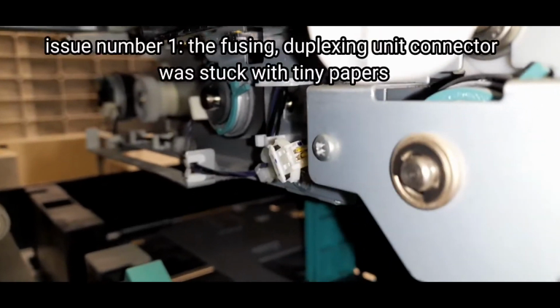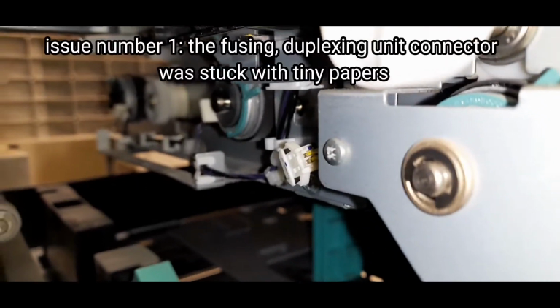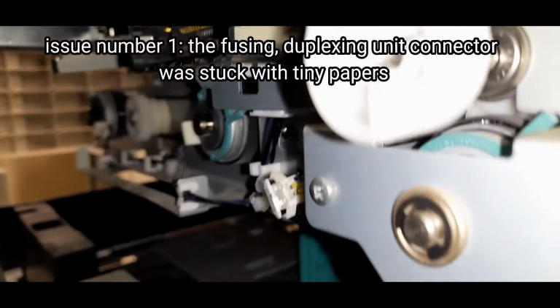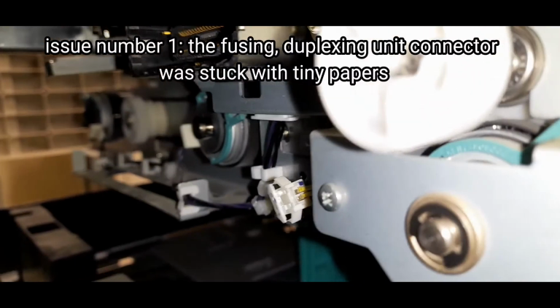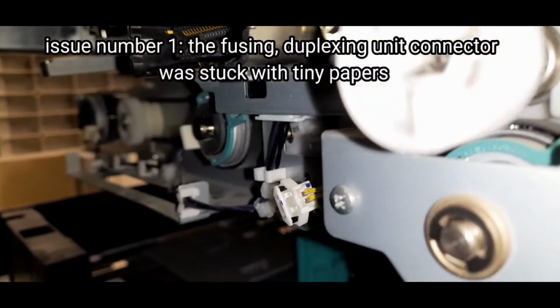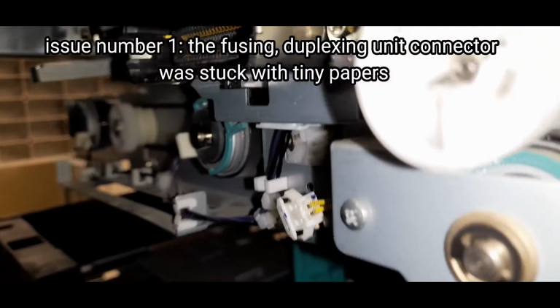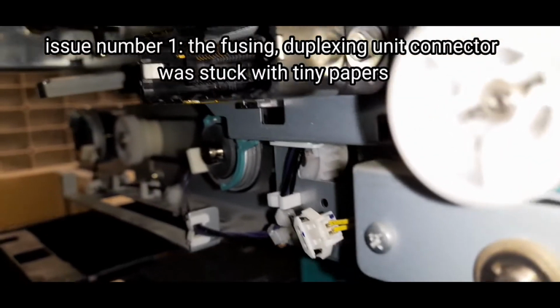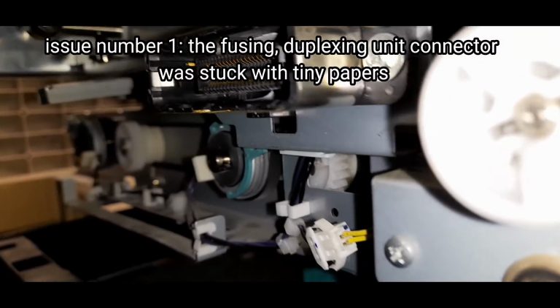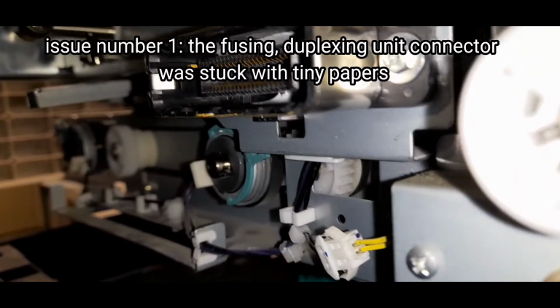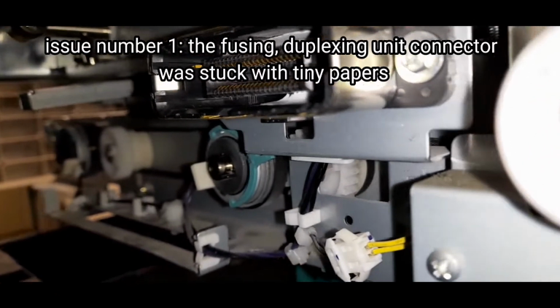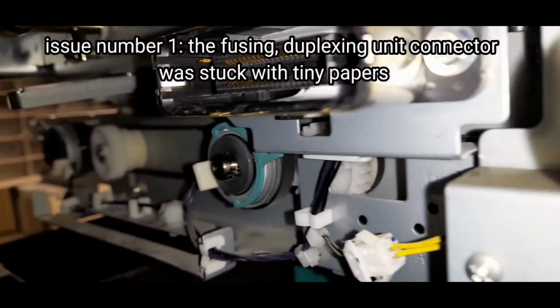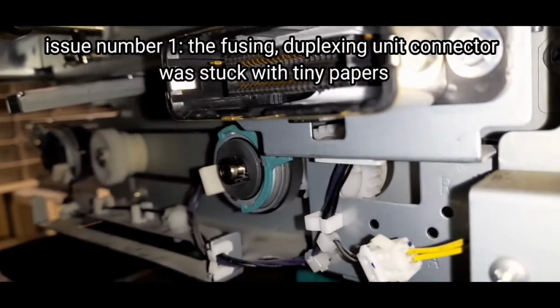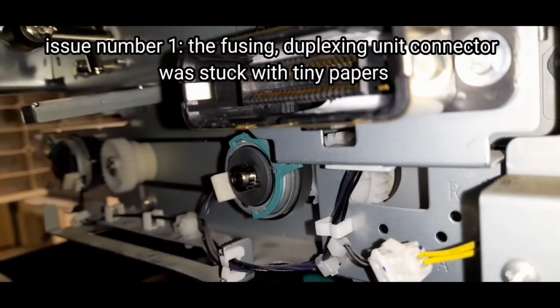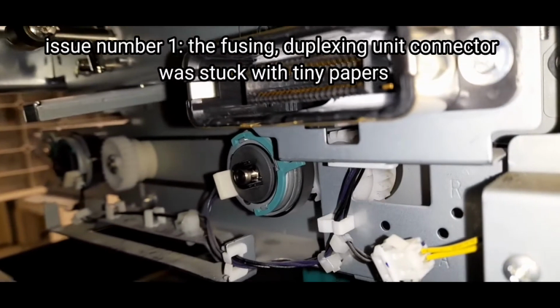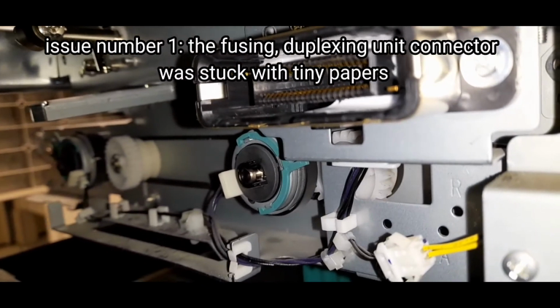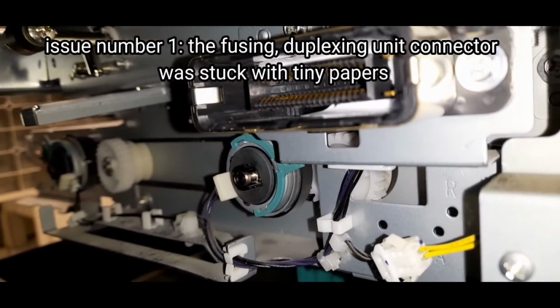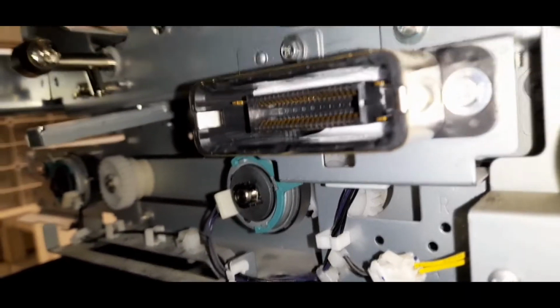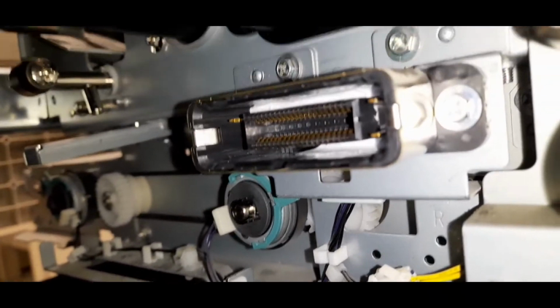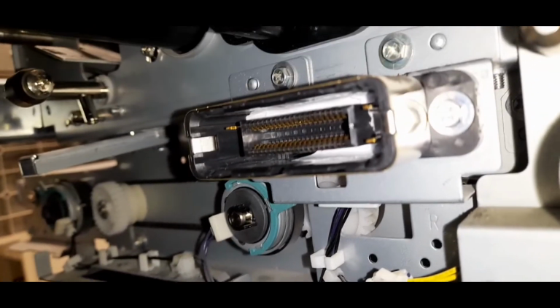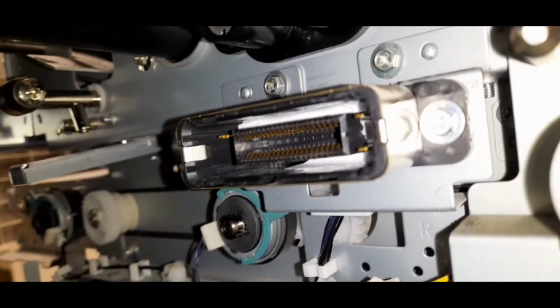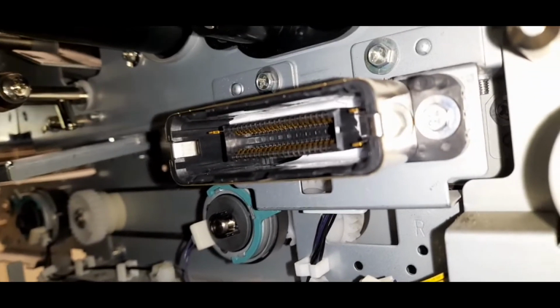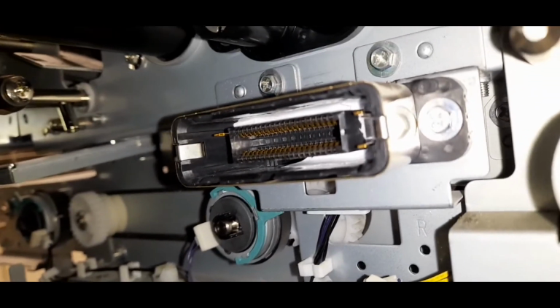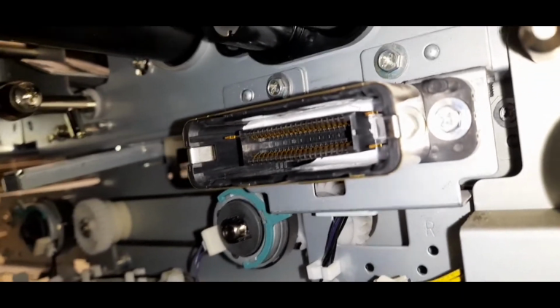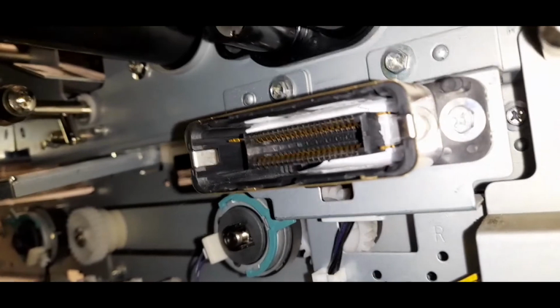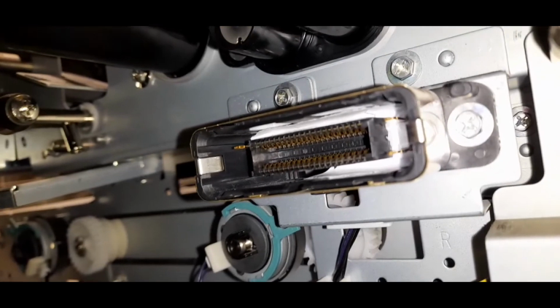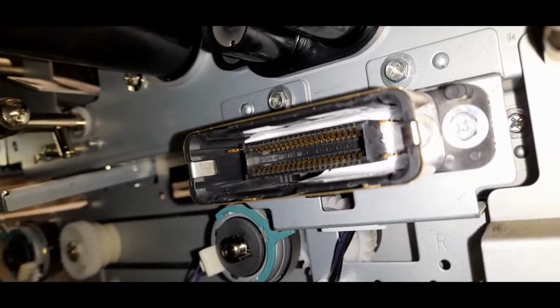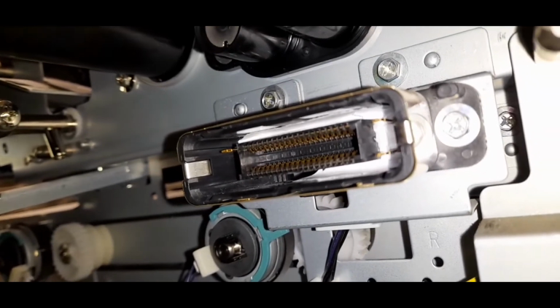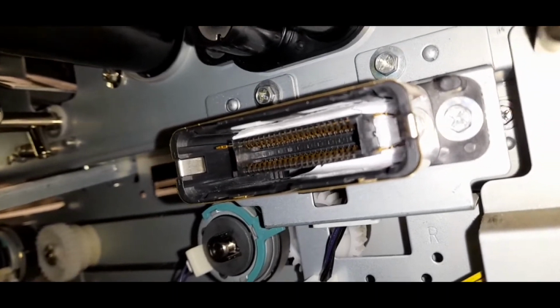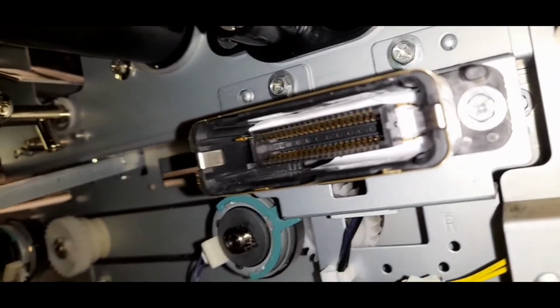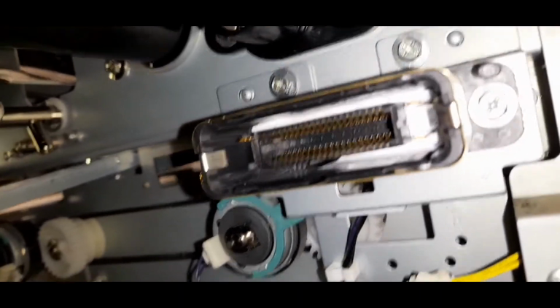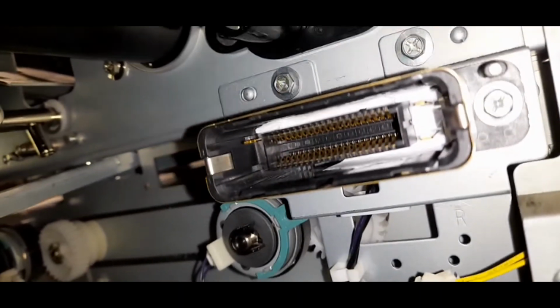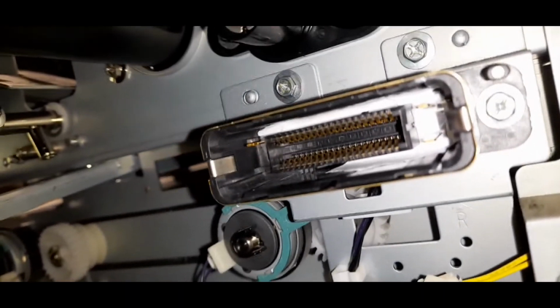Issue number 1: the fusing, duplexing unit connector was stuck with tiny papers.